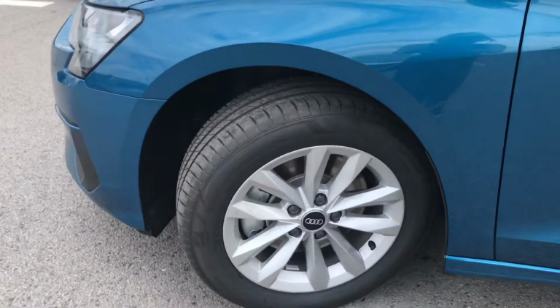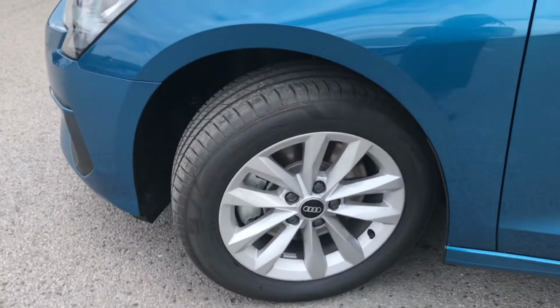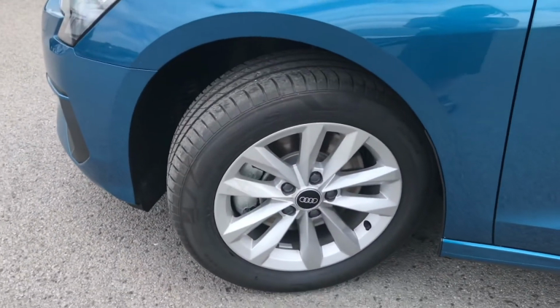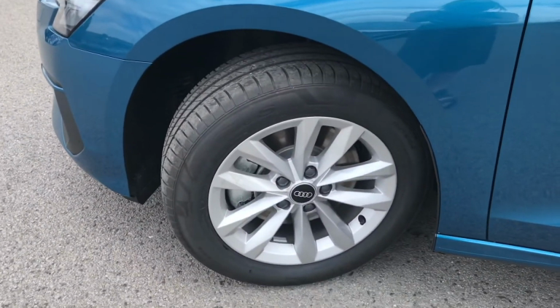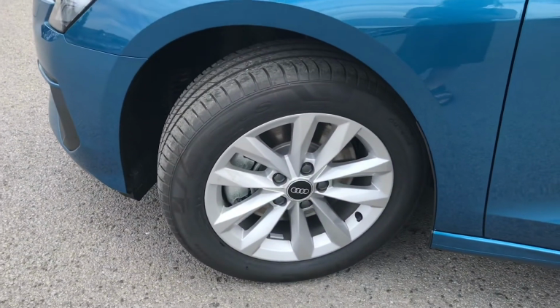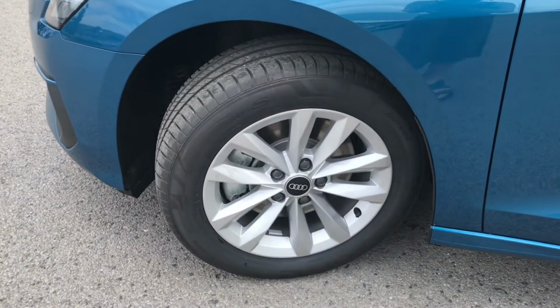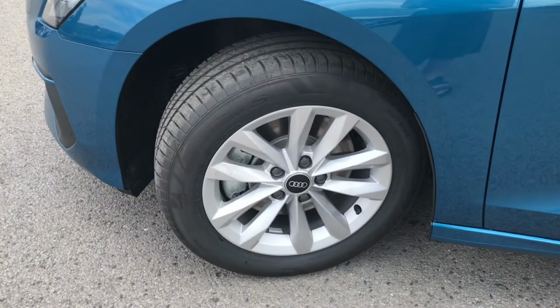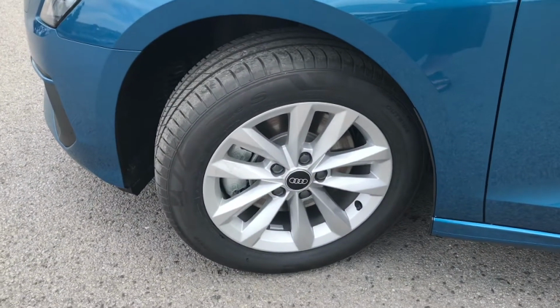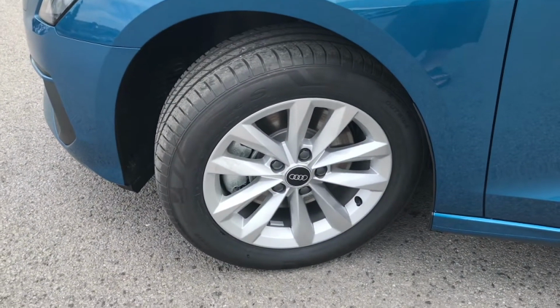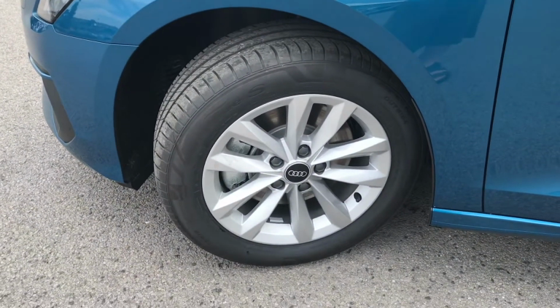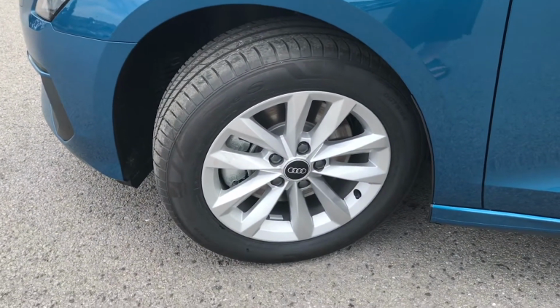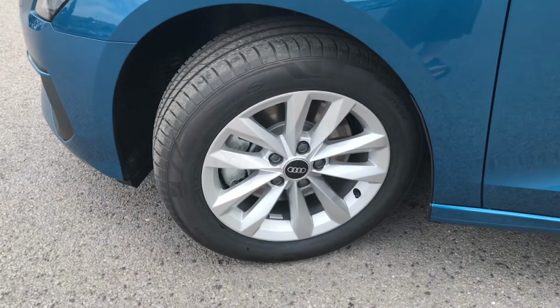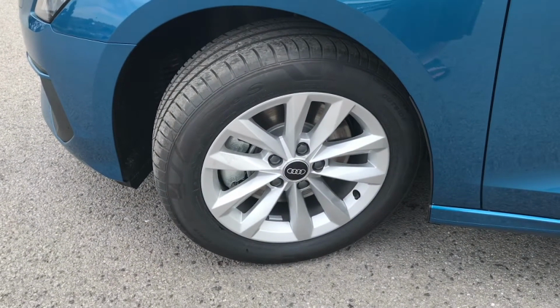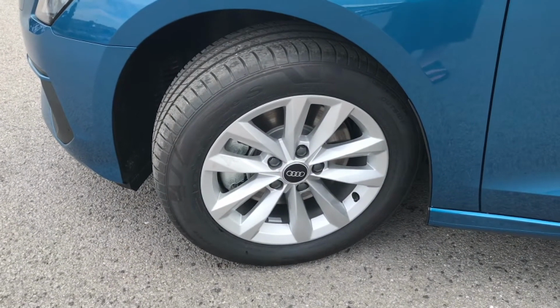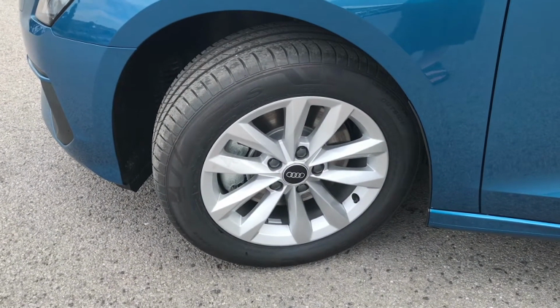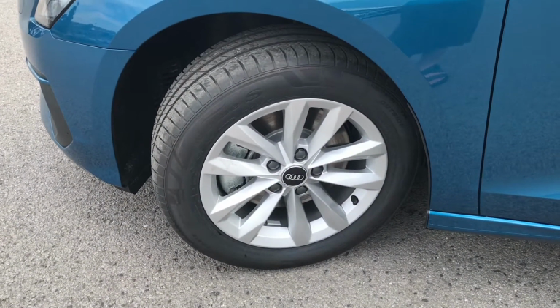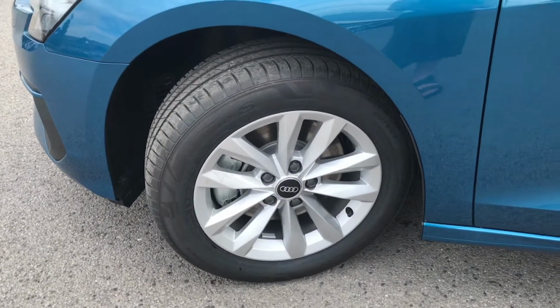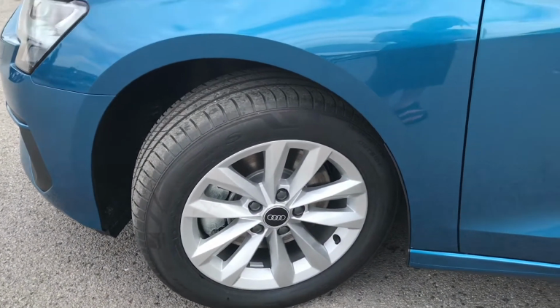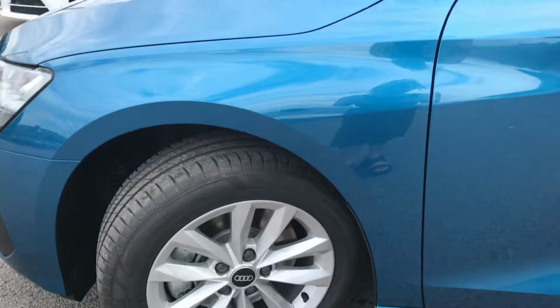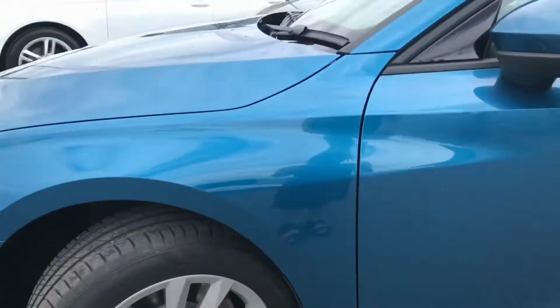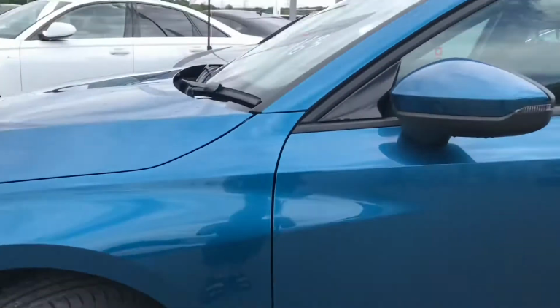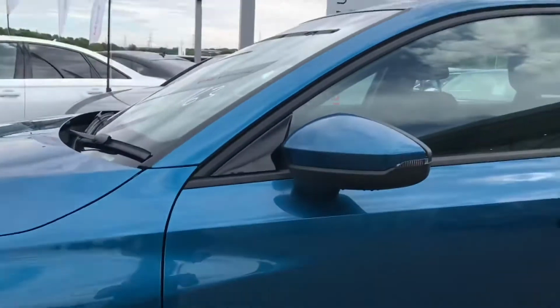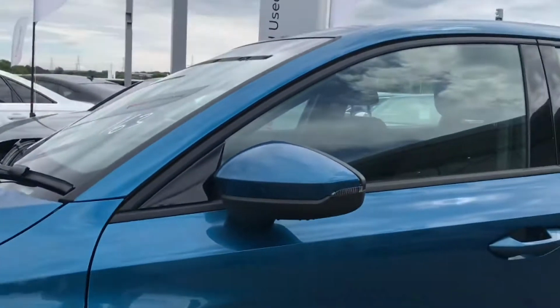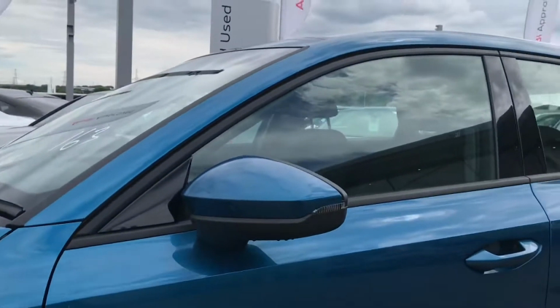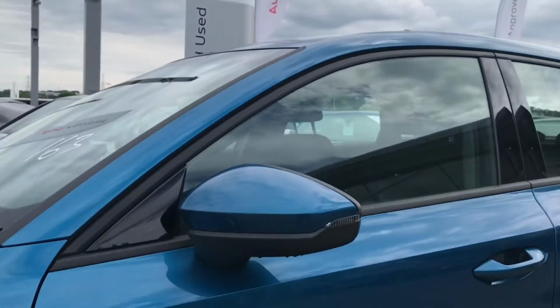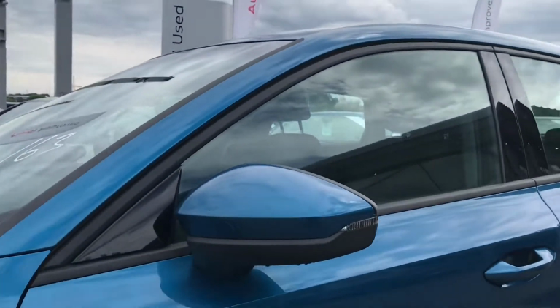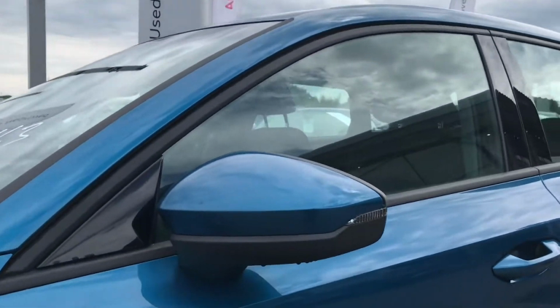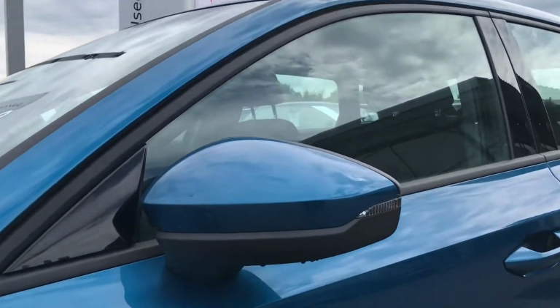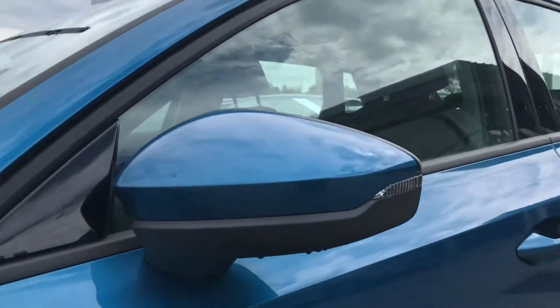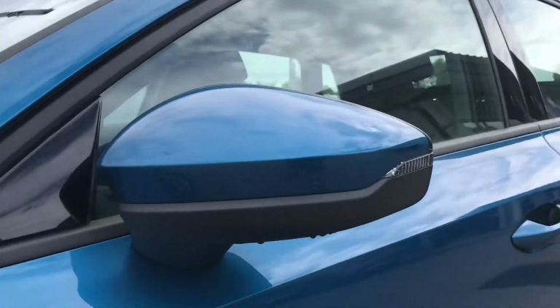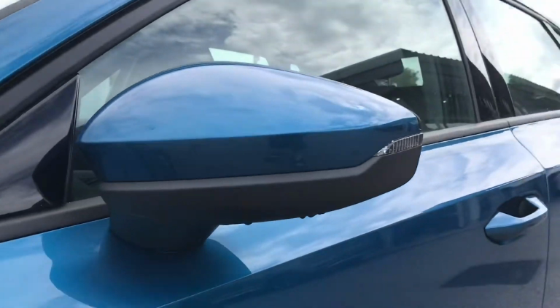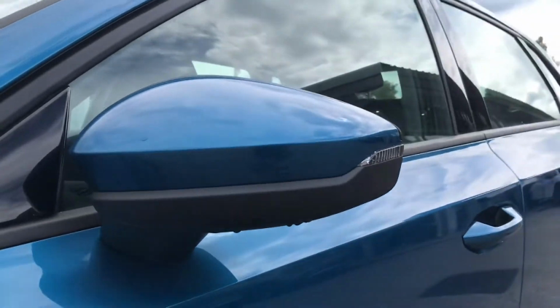As we move our way down to the side of the vehicle, we've got the 16-inch alloy wheels which complement it really well with the blue paintwork.